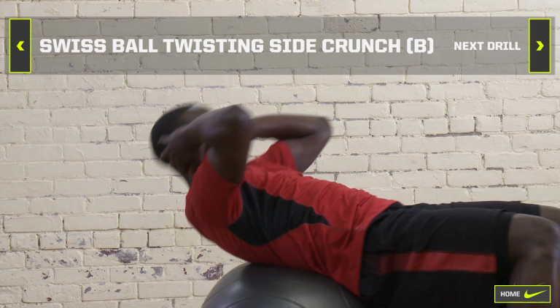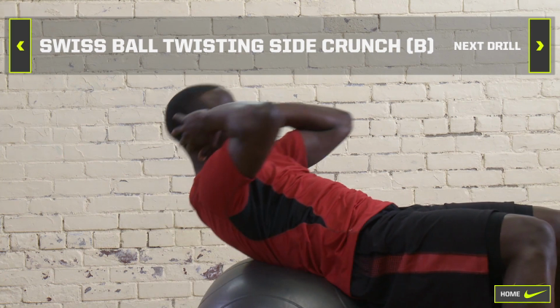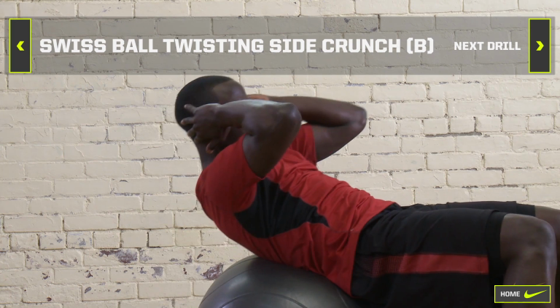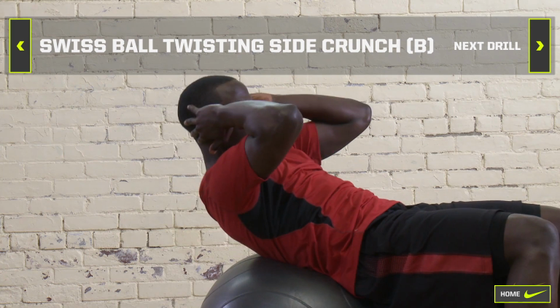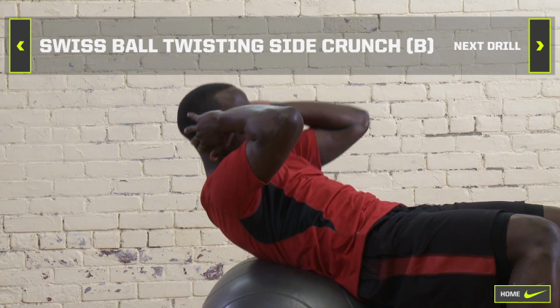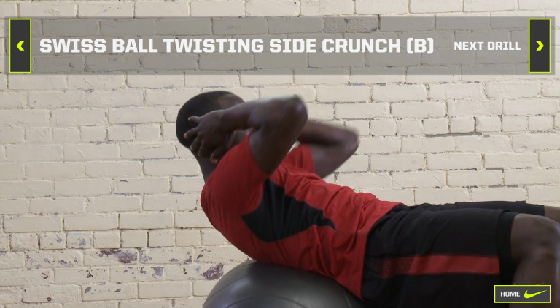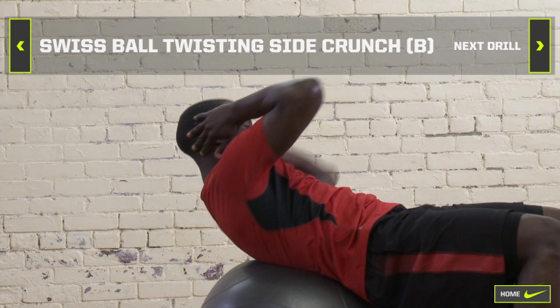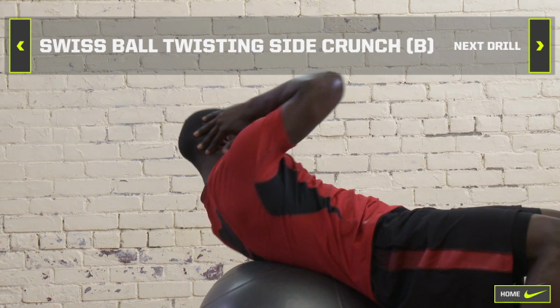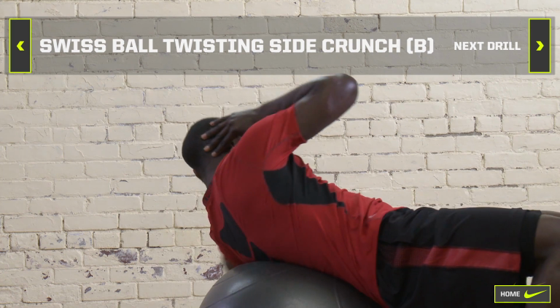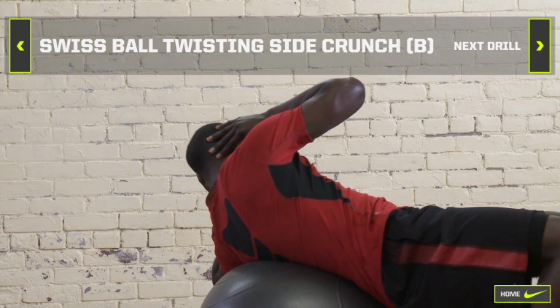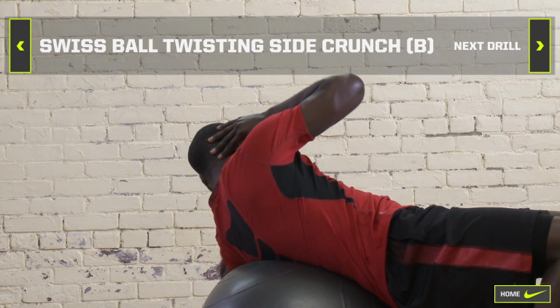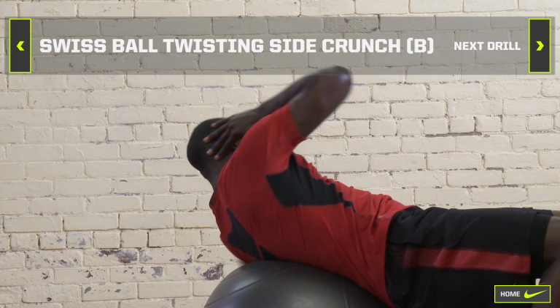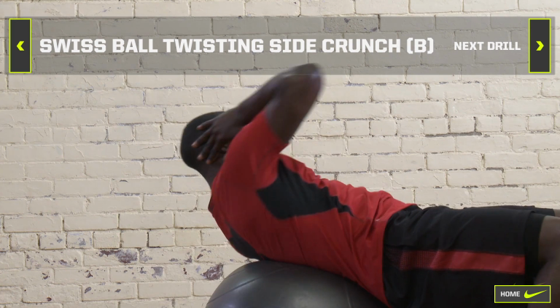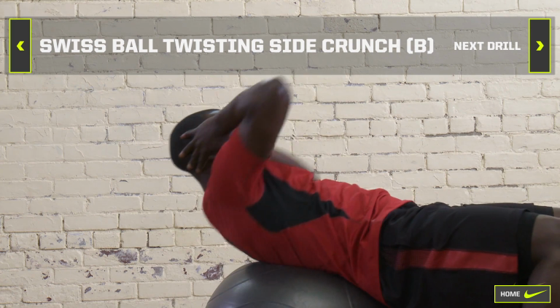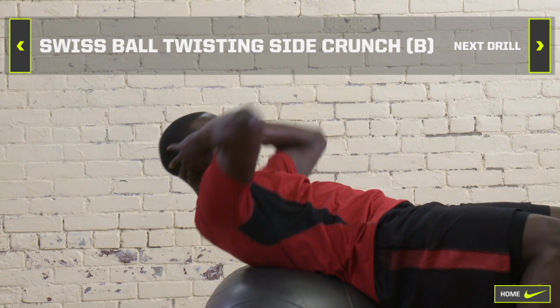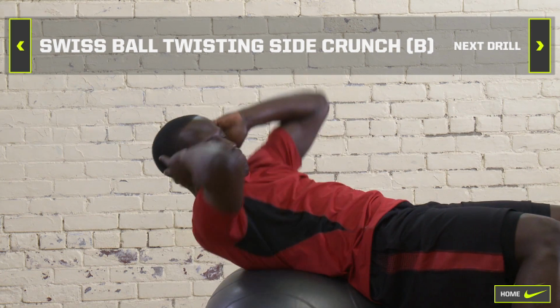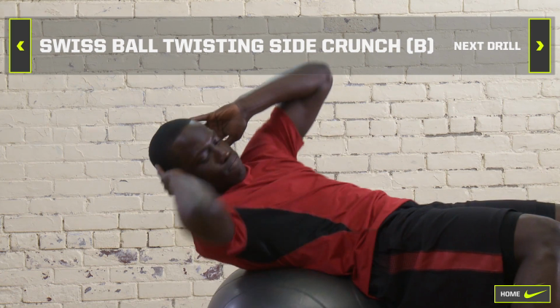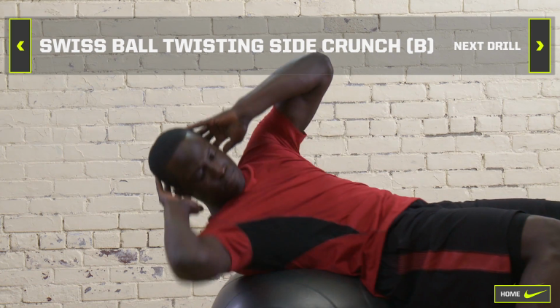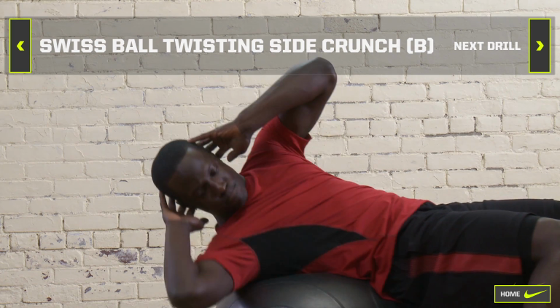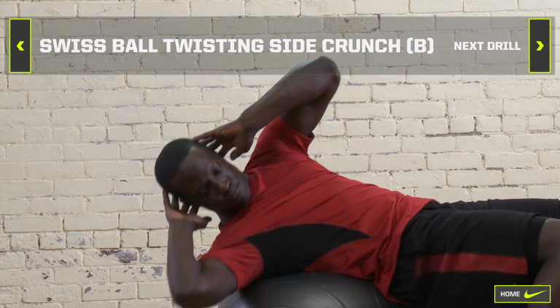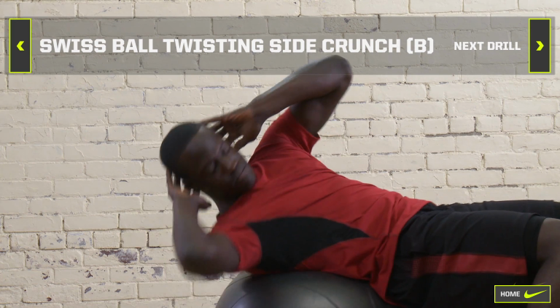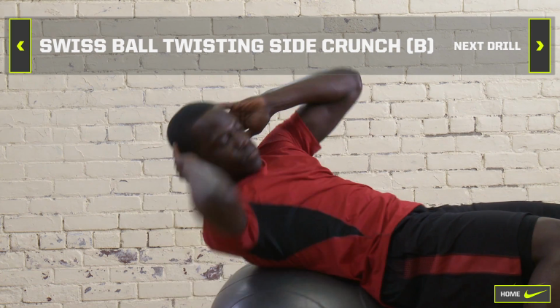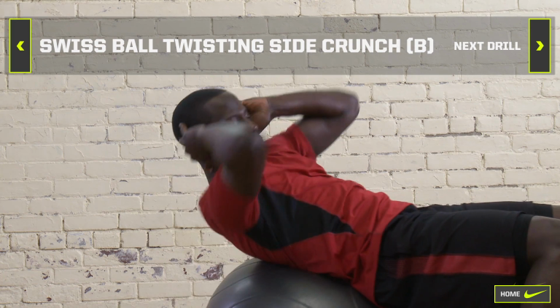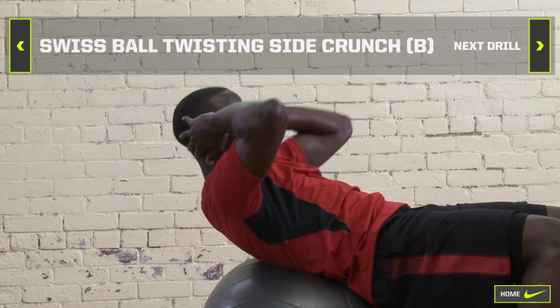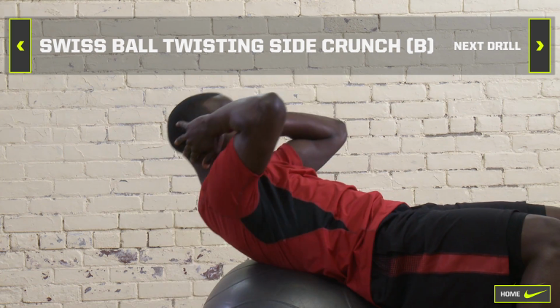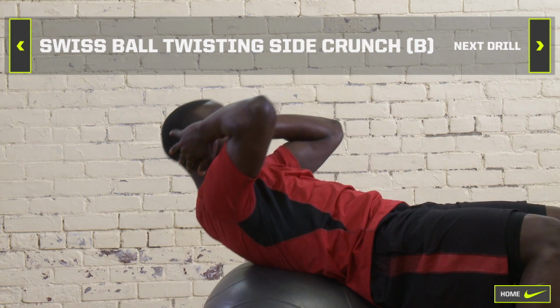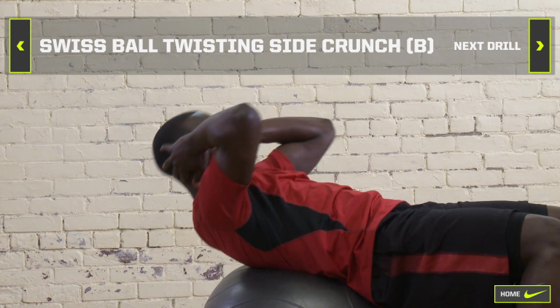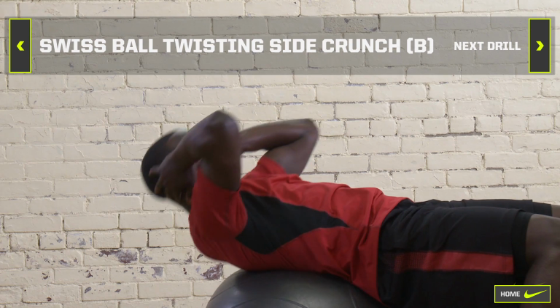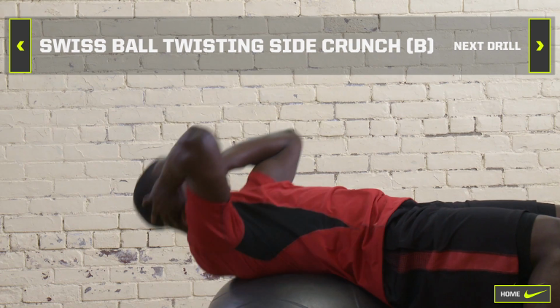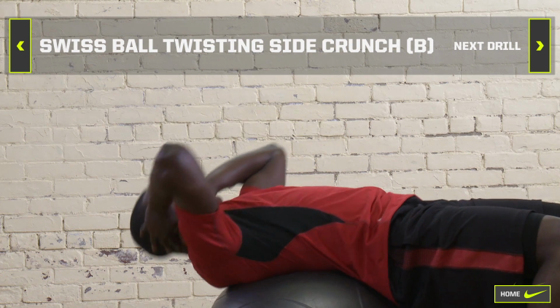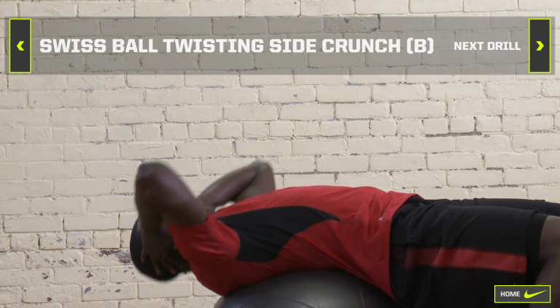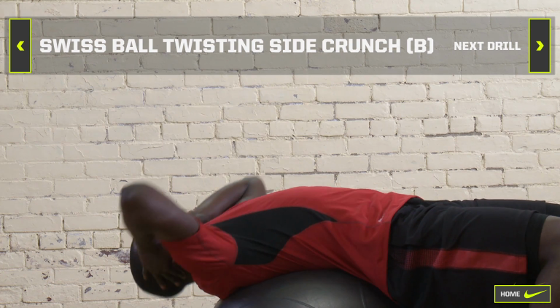Do two sets of 8 to 12 reps. Rest for 60 seconds between sets.